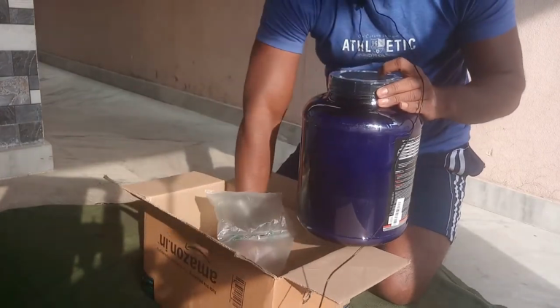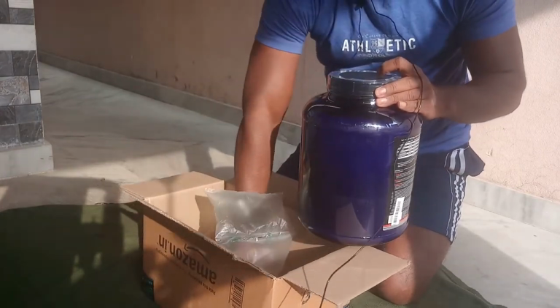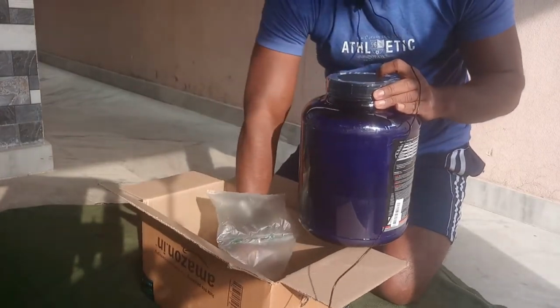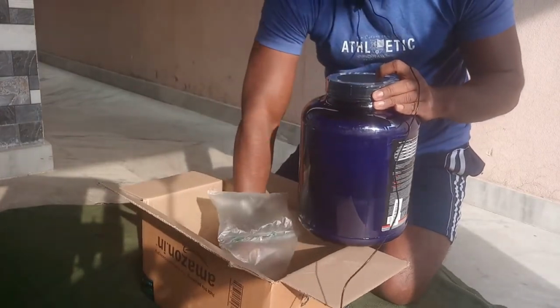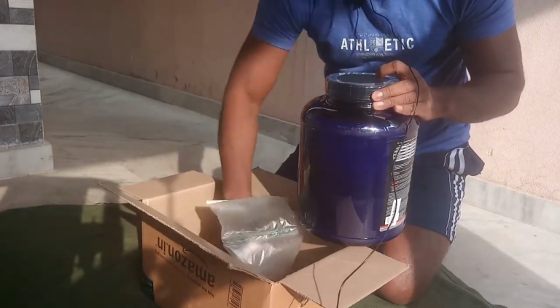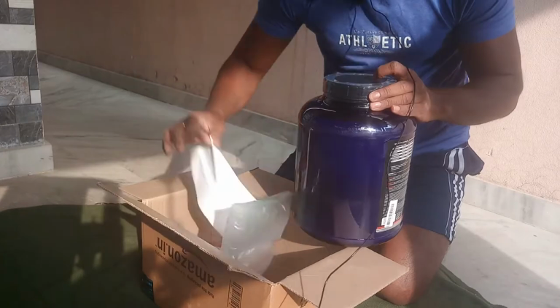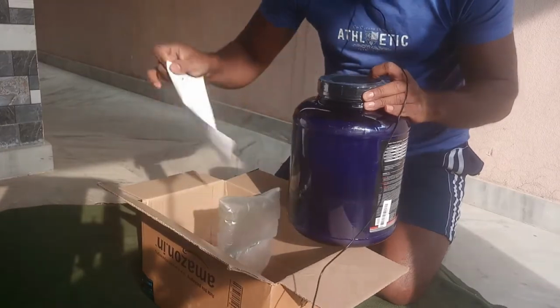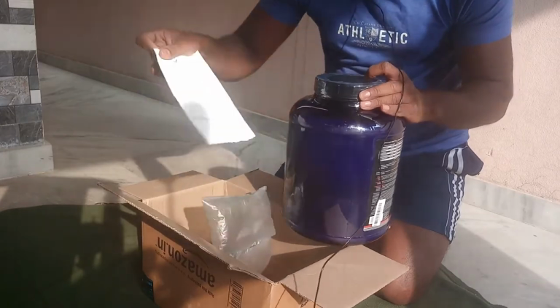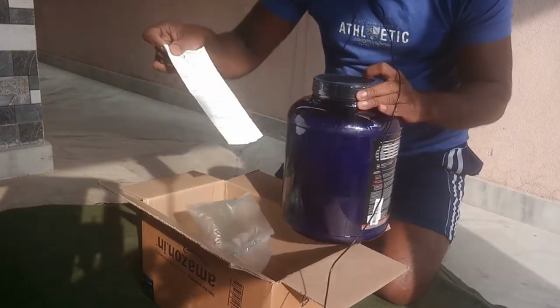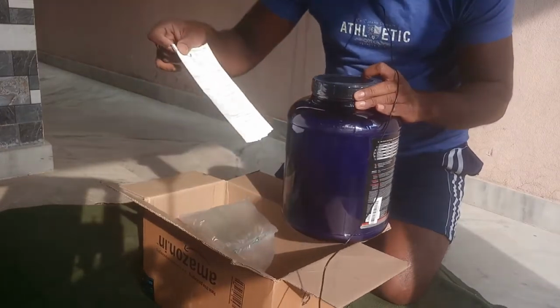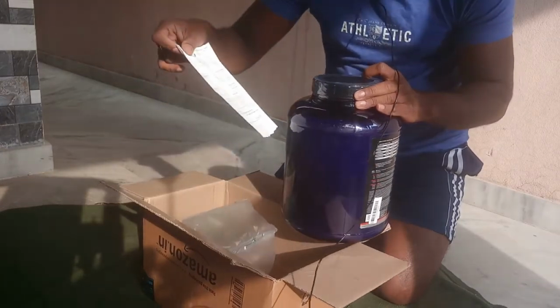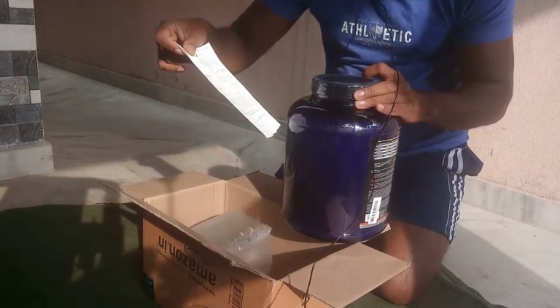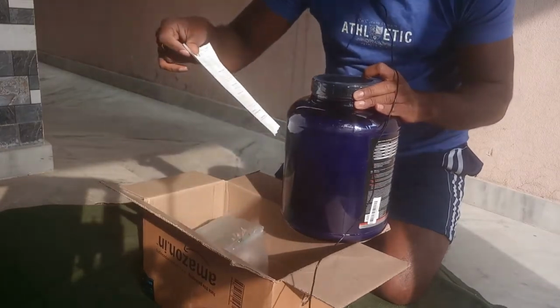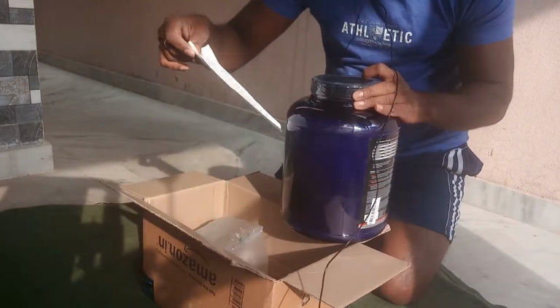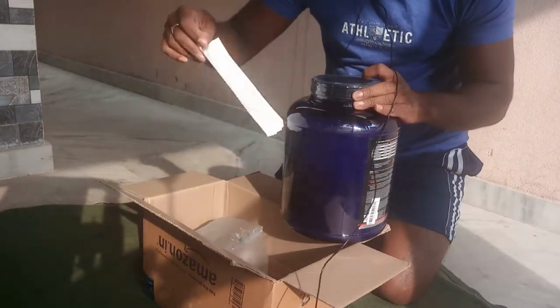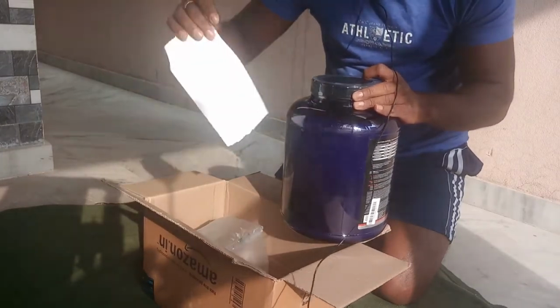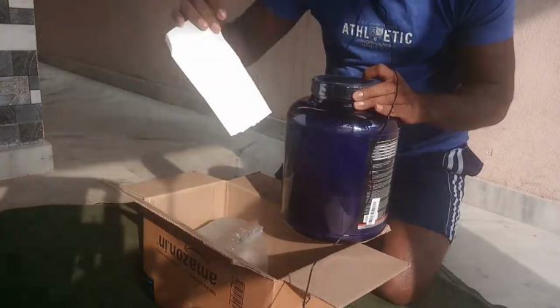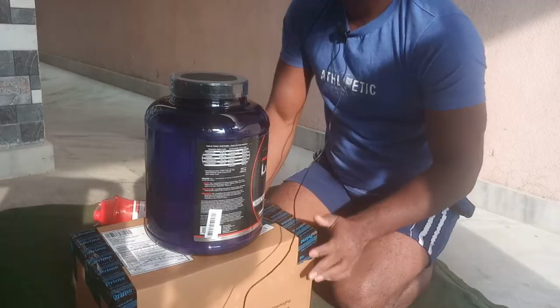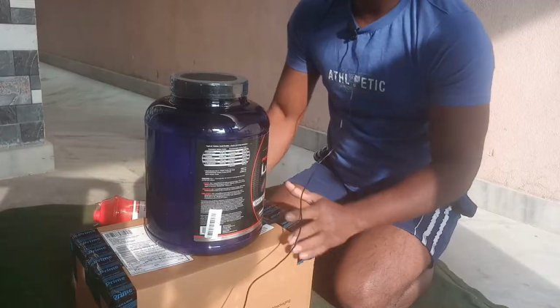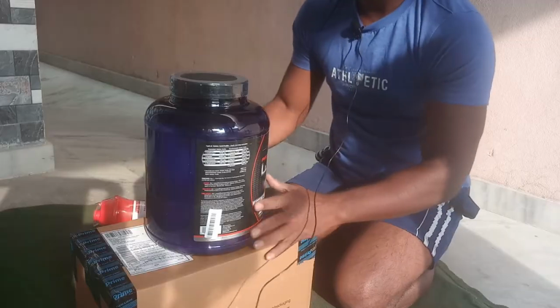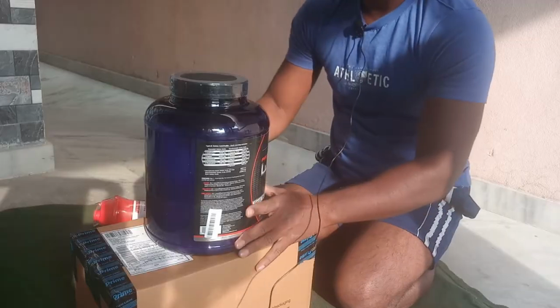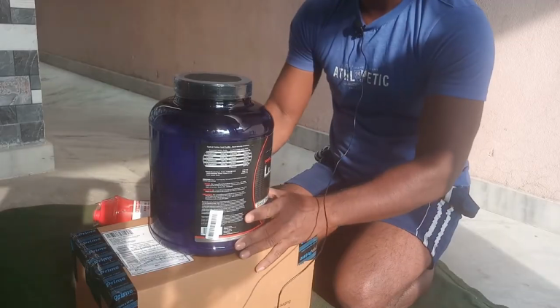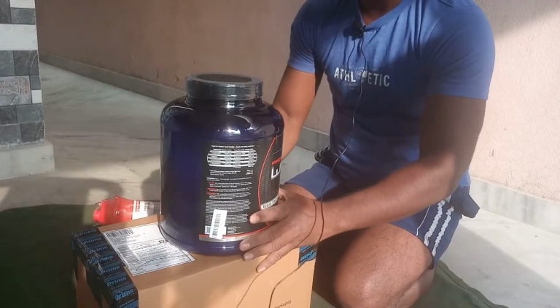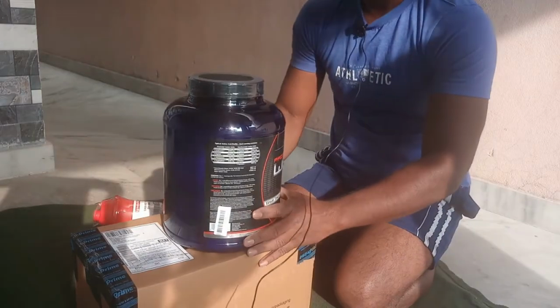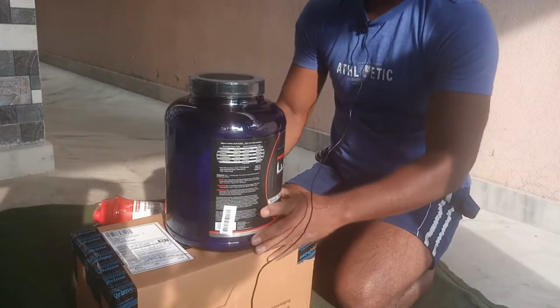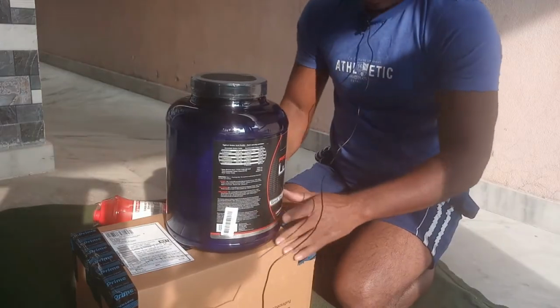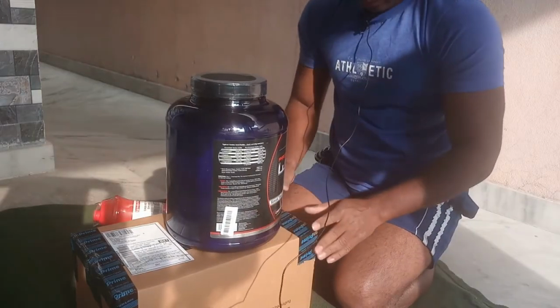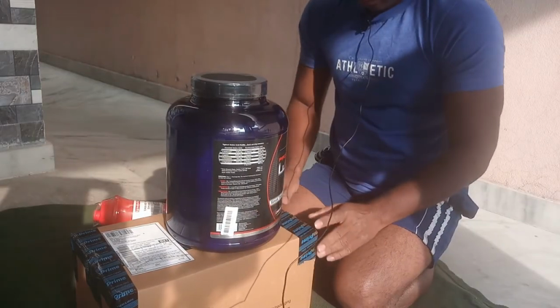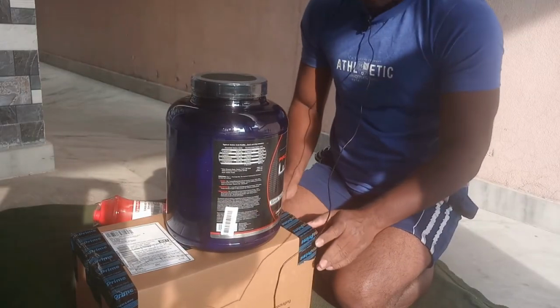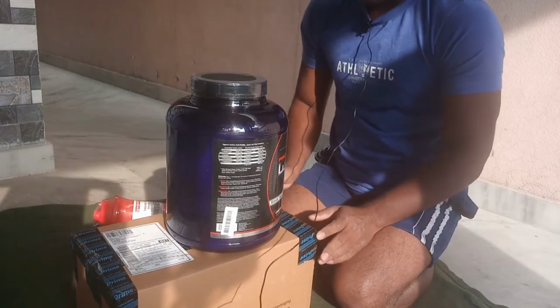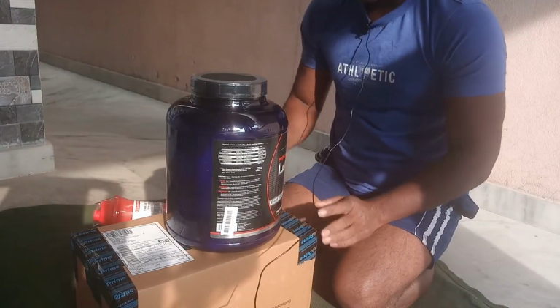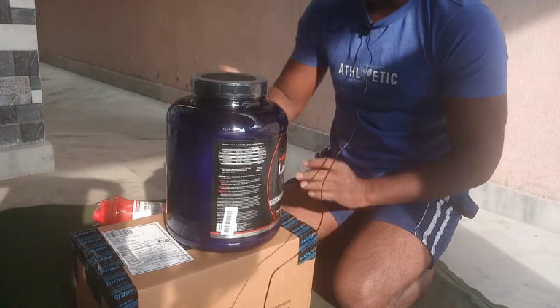This is a safety seal. This is the invoice. Now we can open this one.